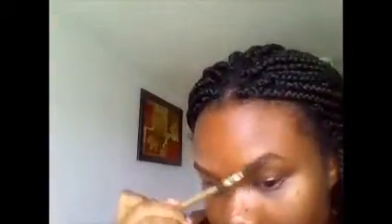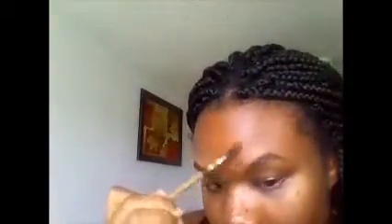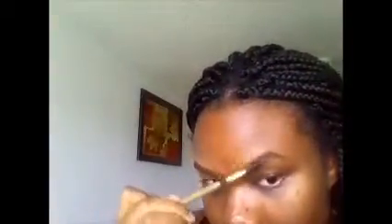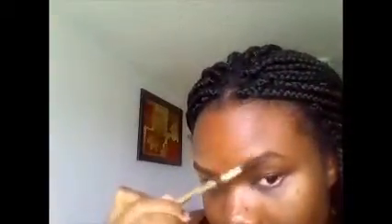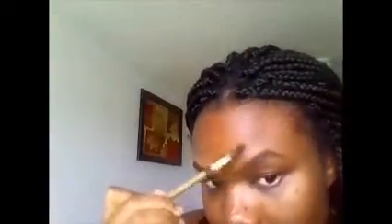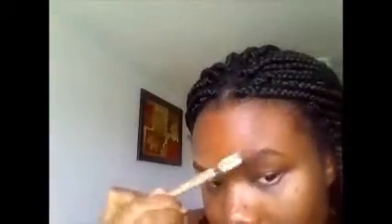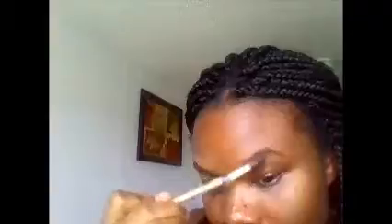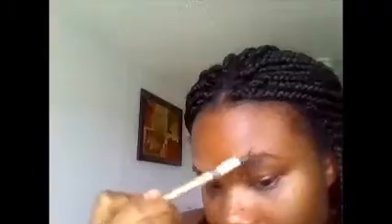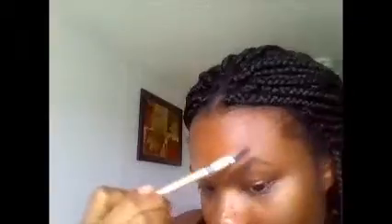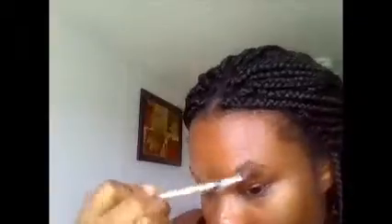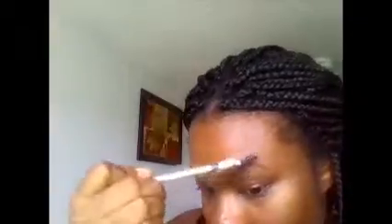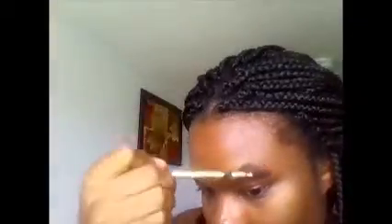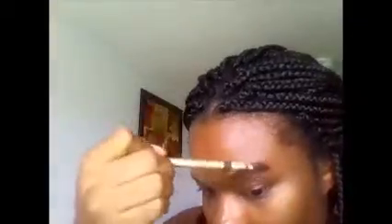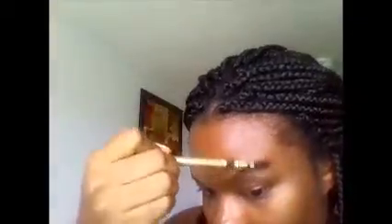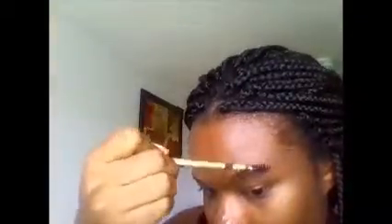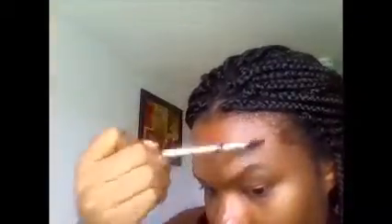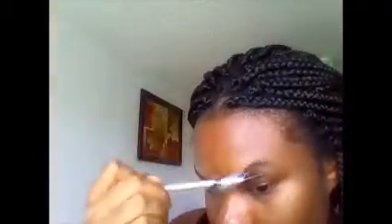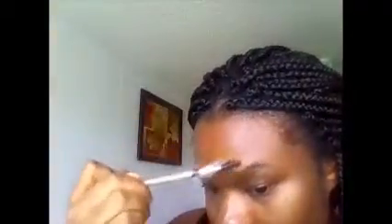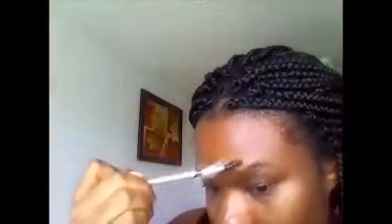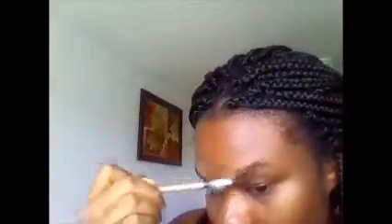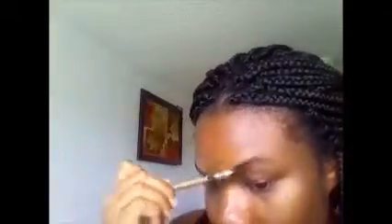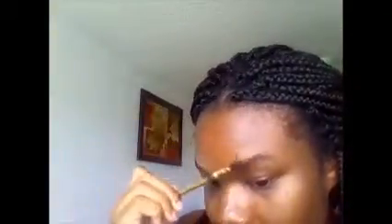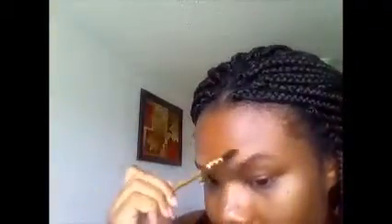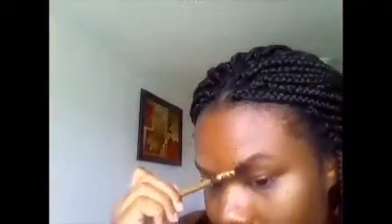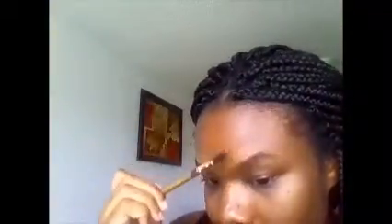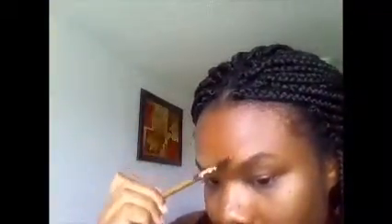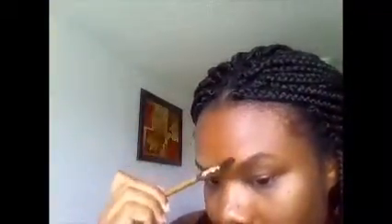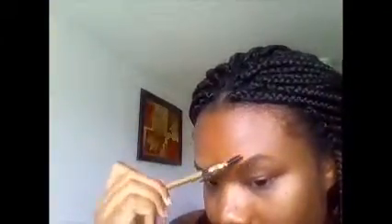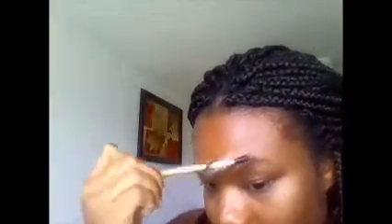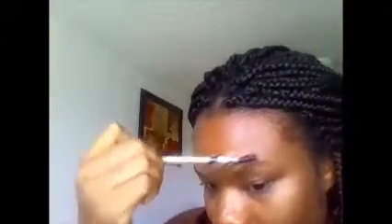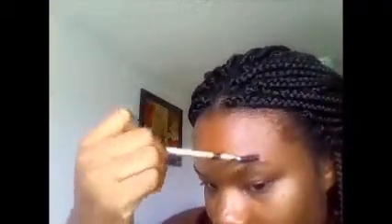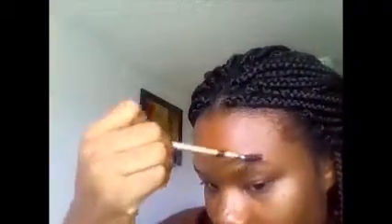So here it goes. First, I'm starting with brushing my eyebrows to the desired position I want.